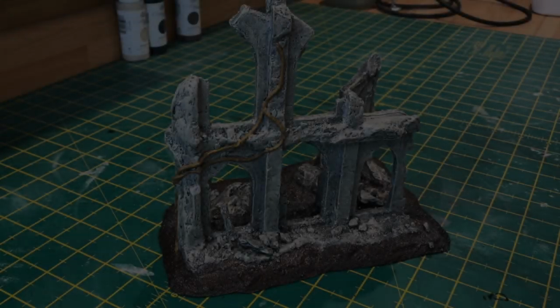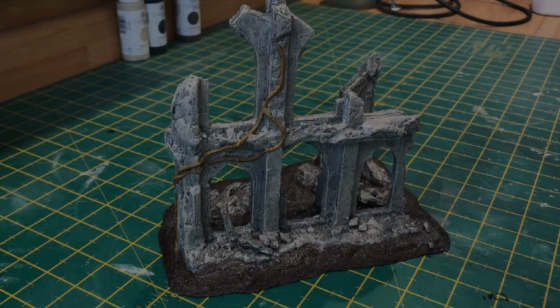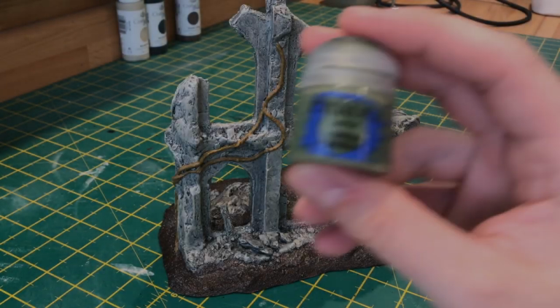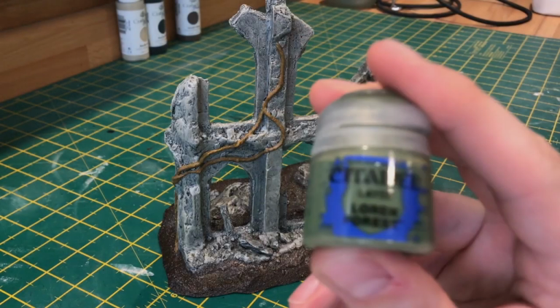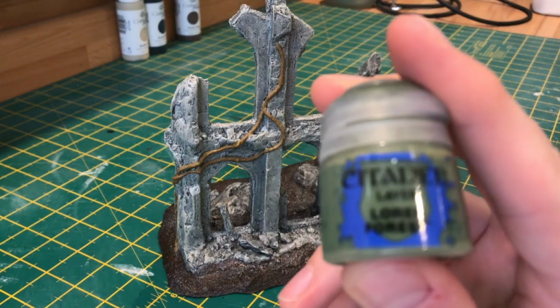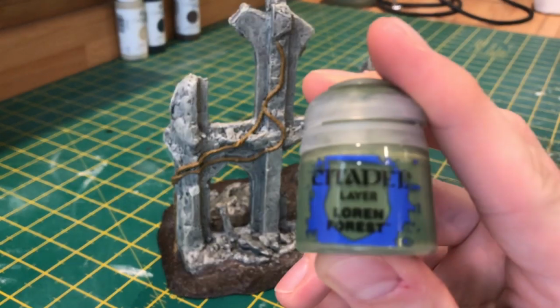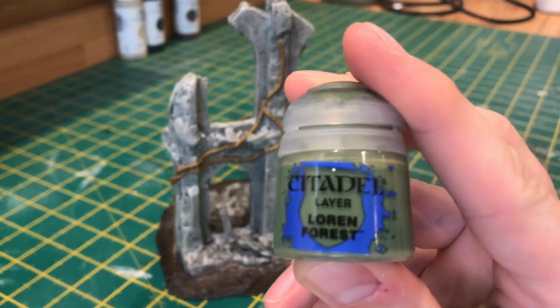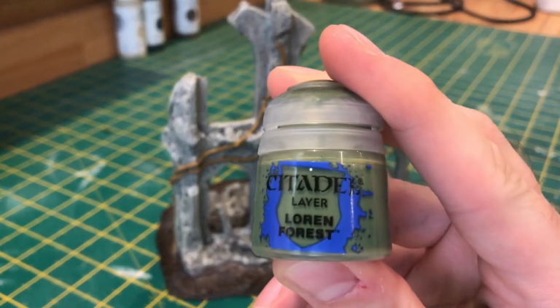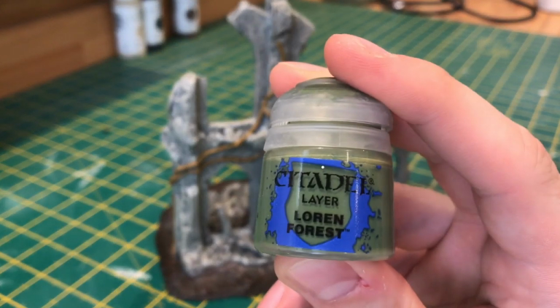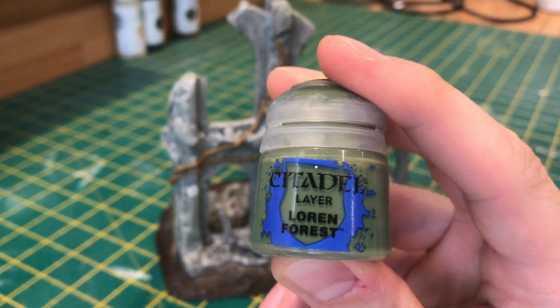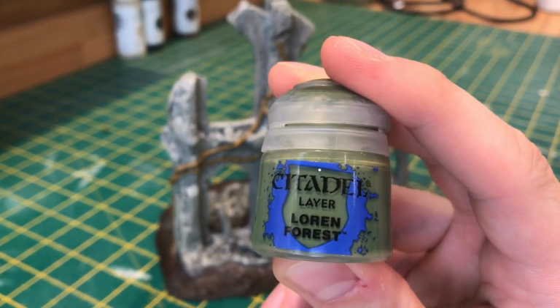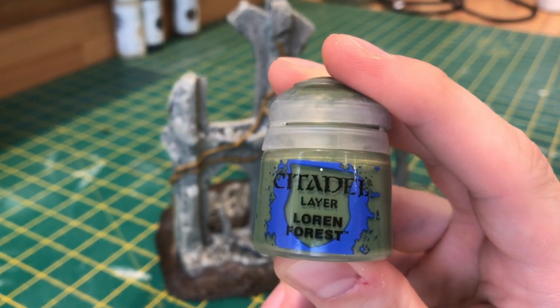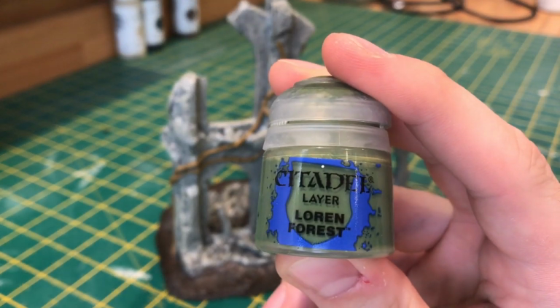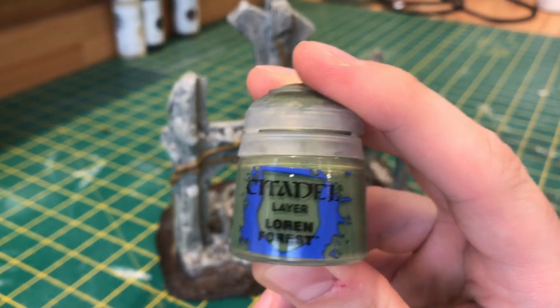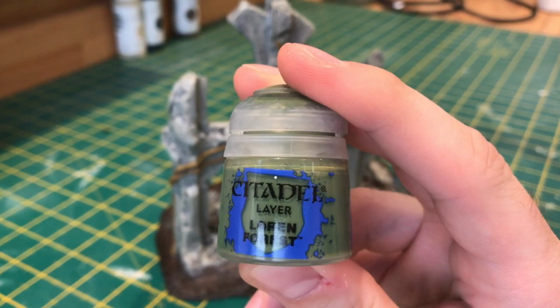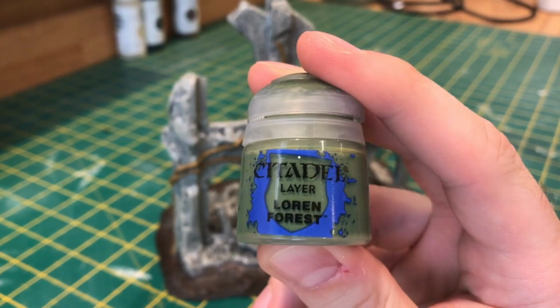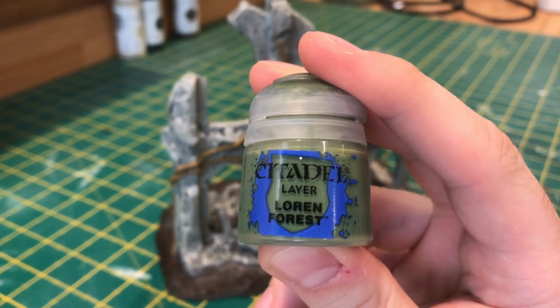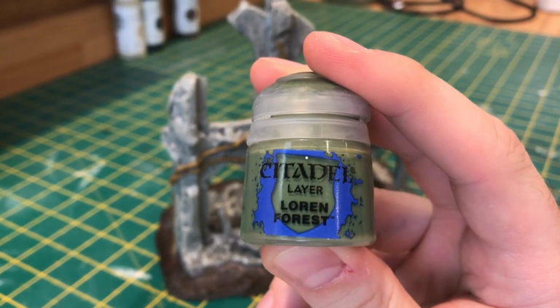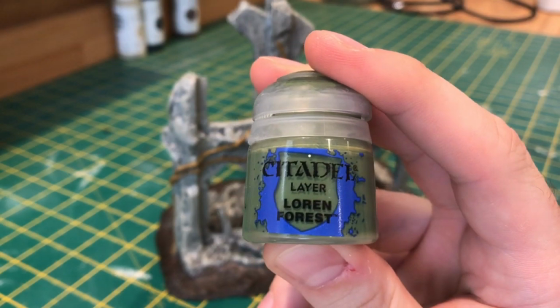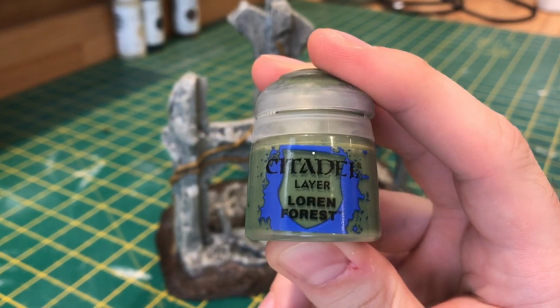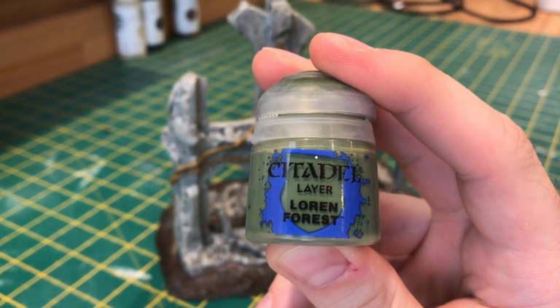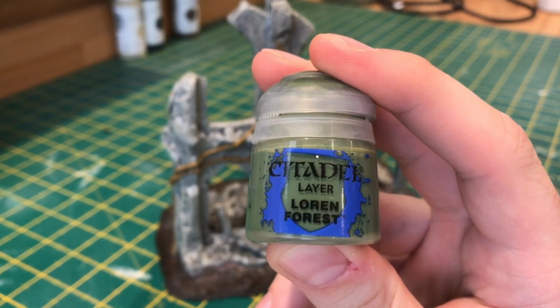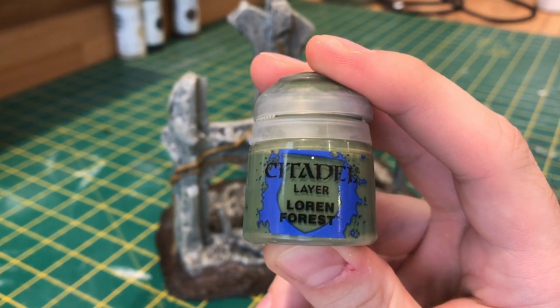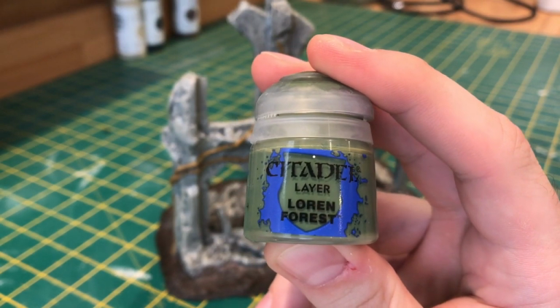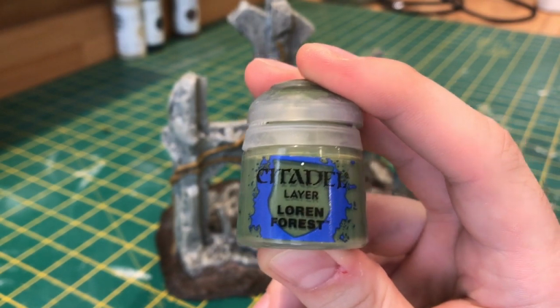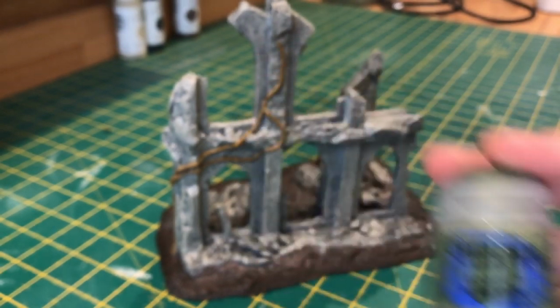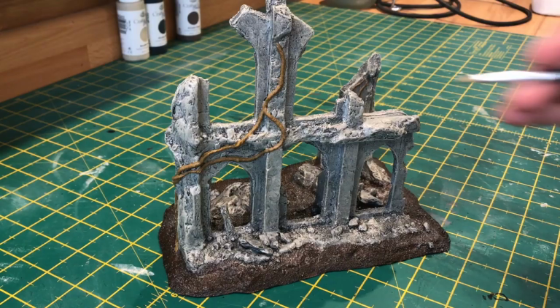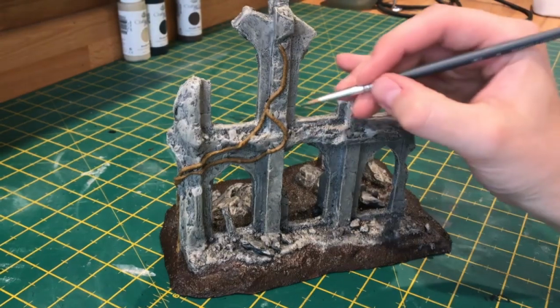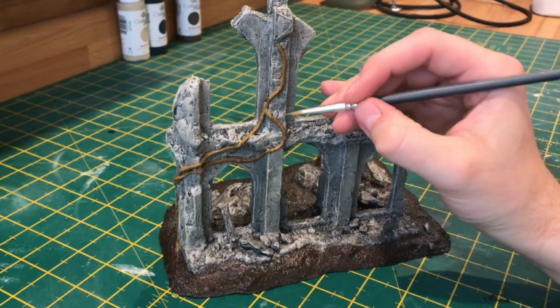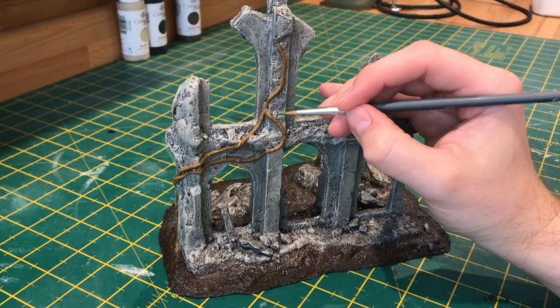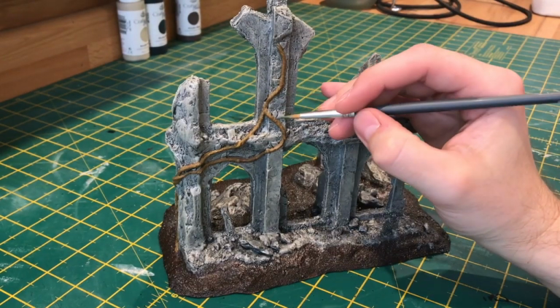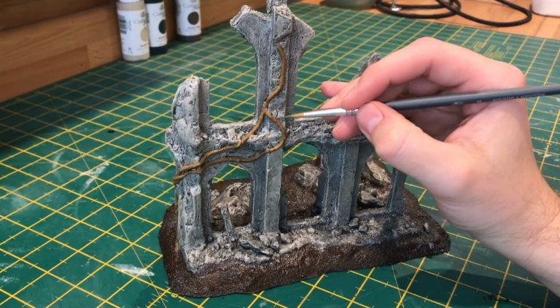Now for the leaves, we're going to use Loren Forest. It's really simple, we're just going to pick them all out with this colour.